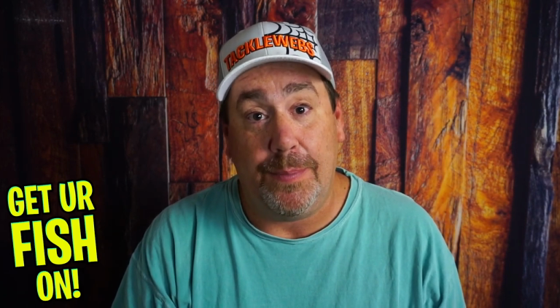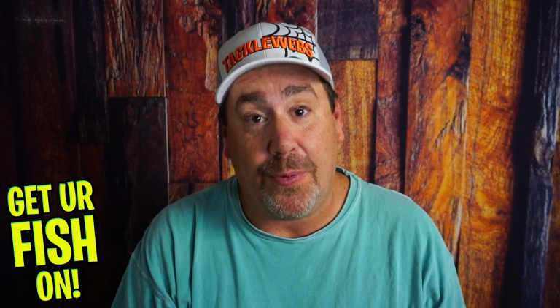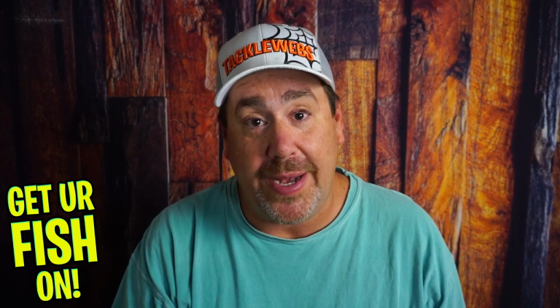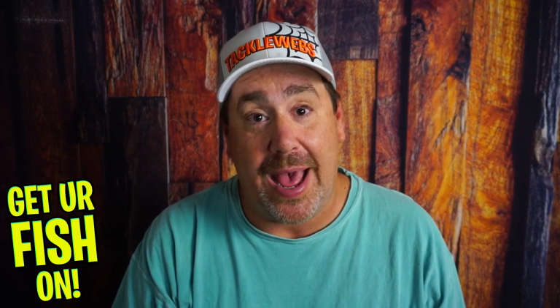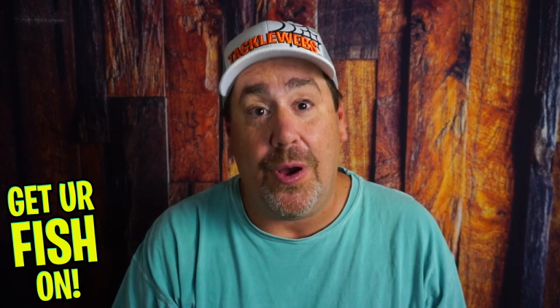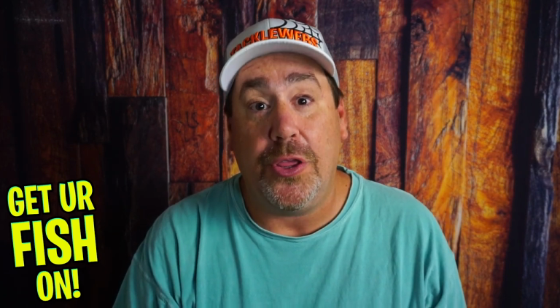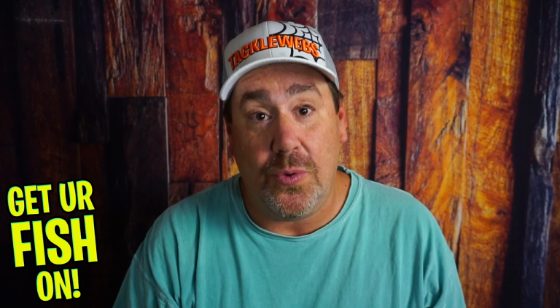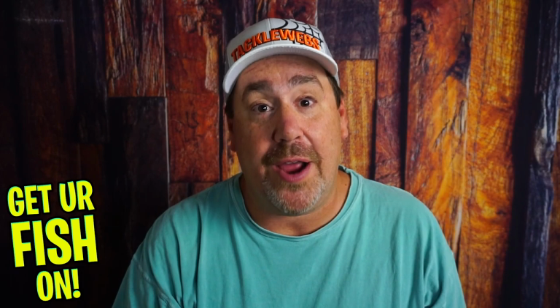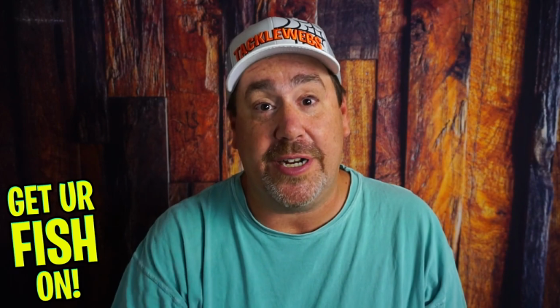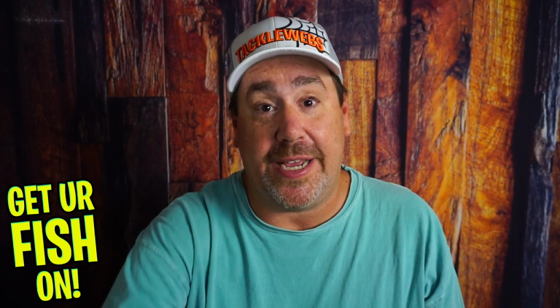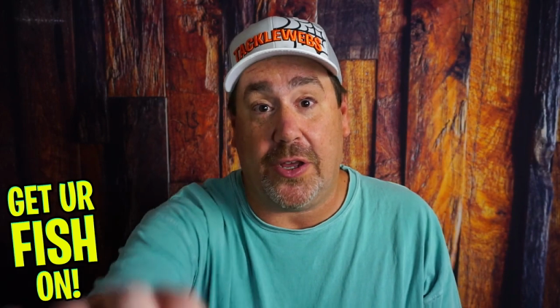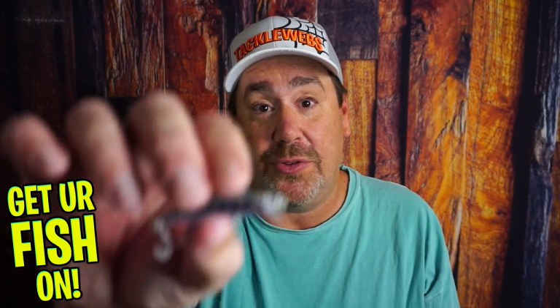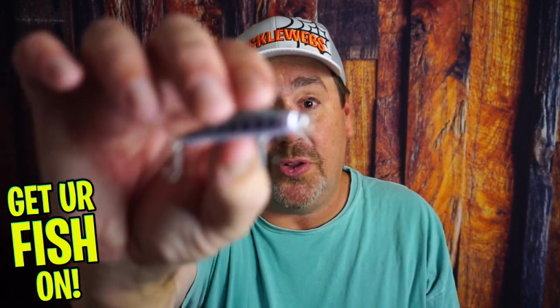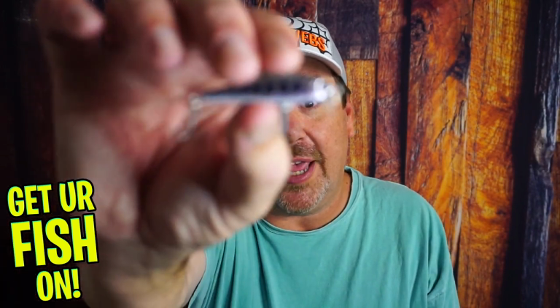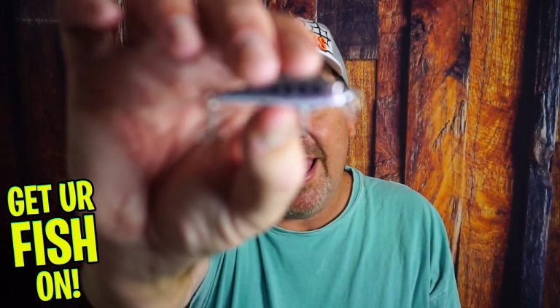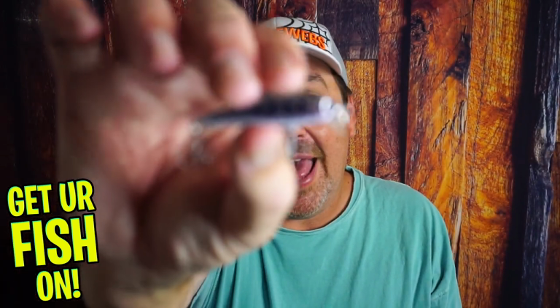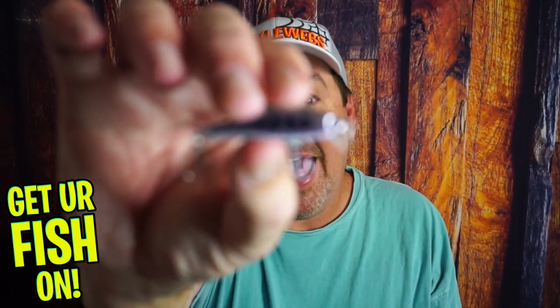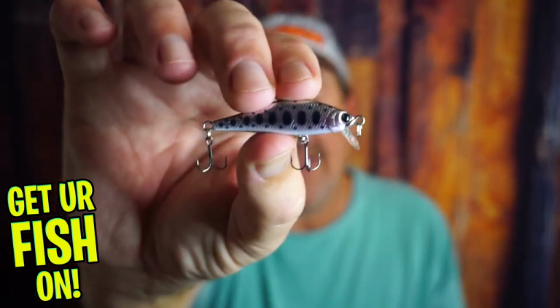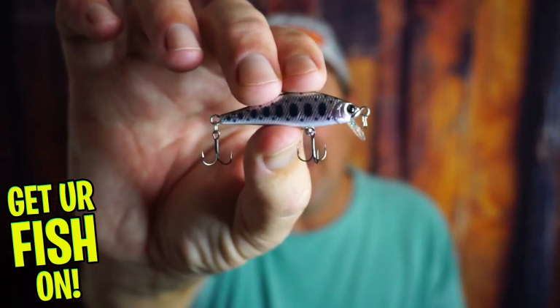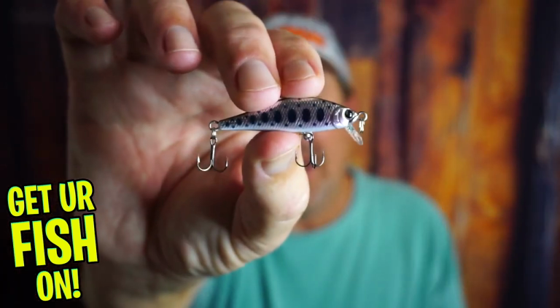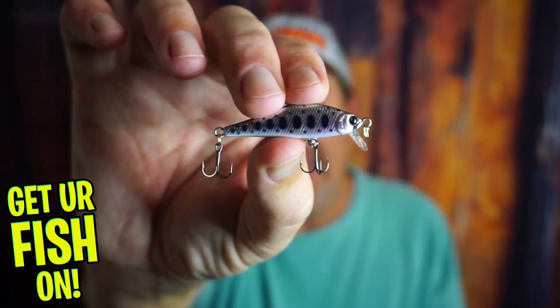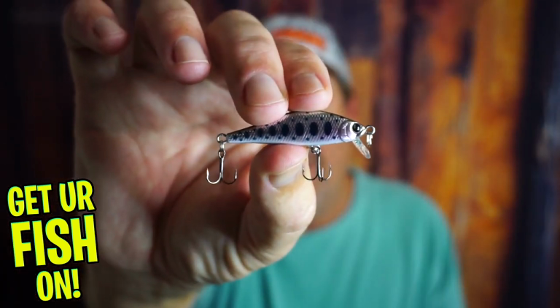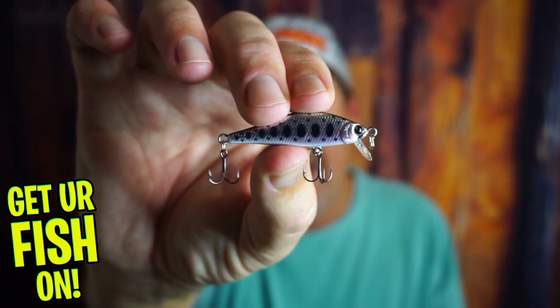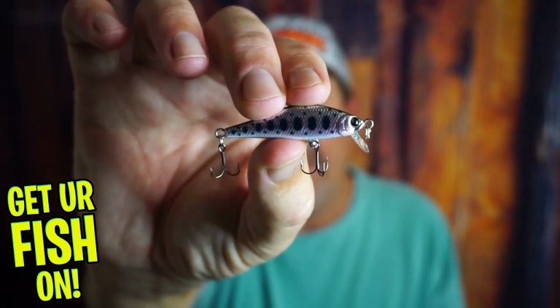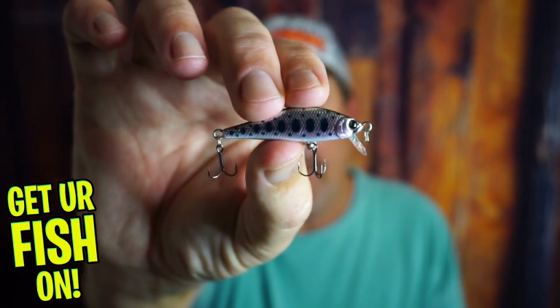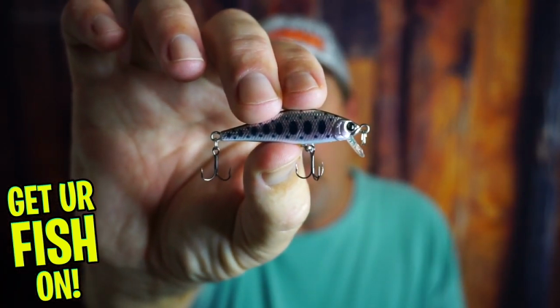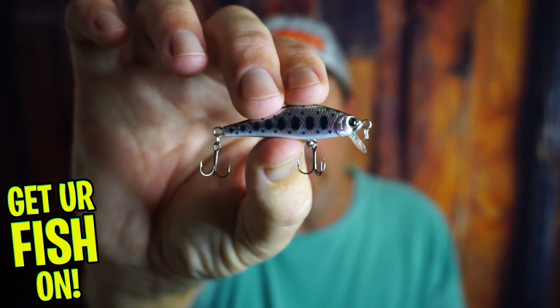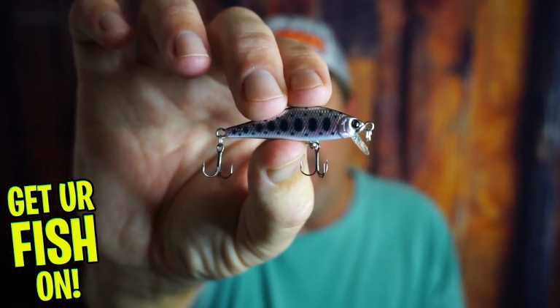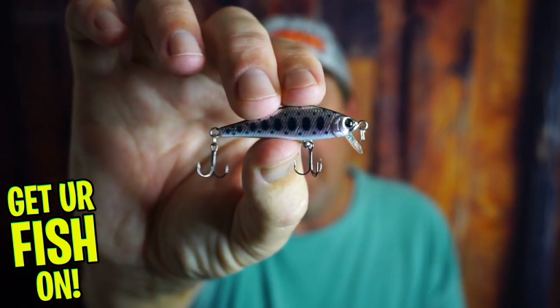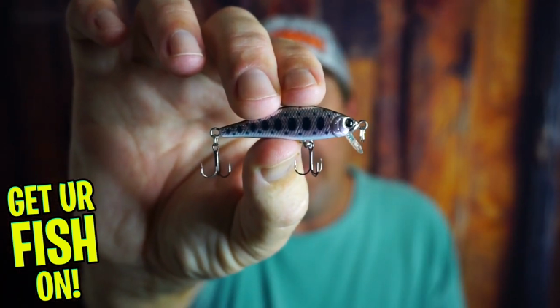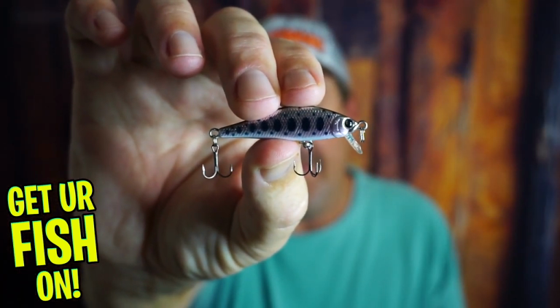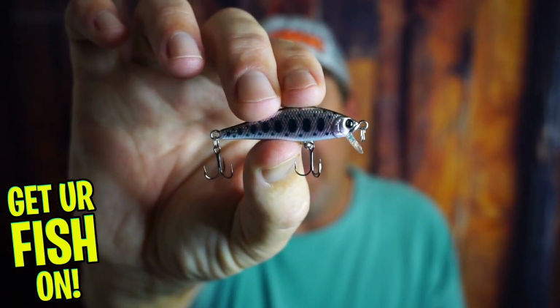But right now, you and I are going to take a closer look at the Lucky Craft Pointer 50.